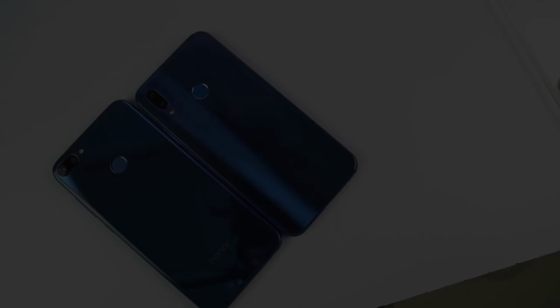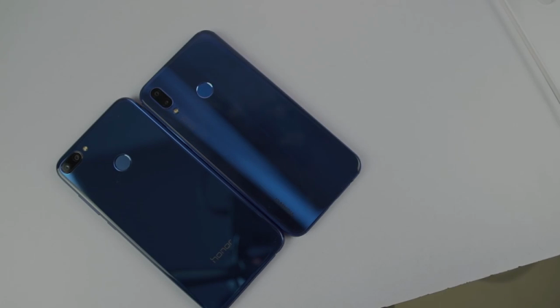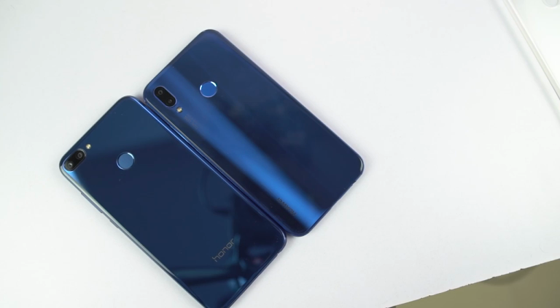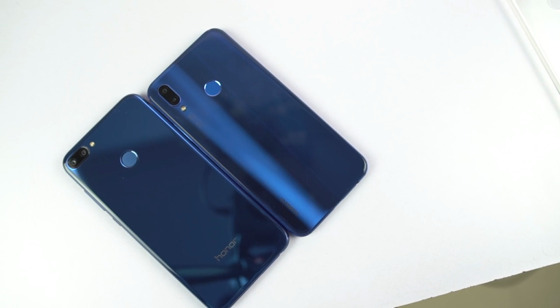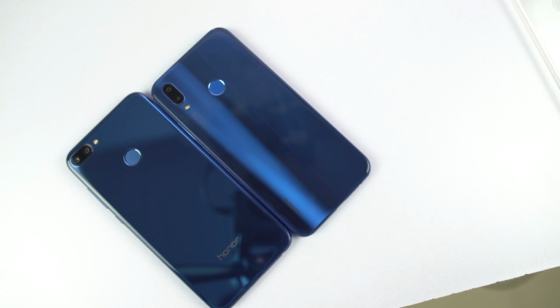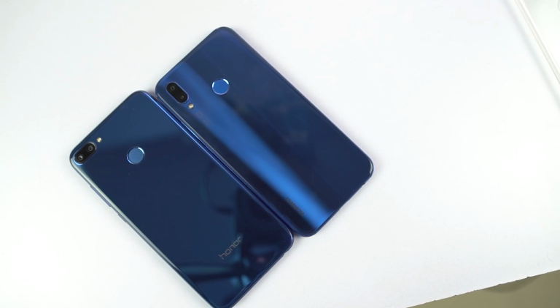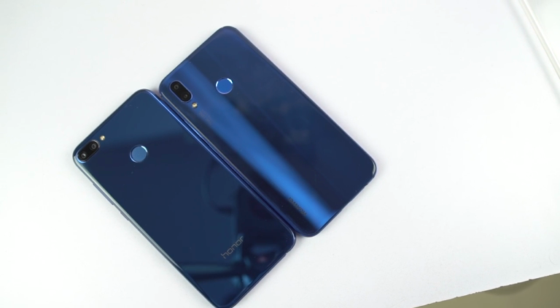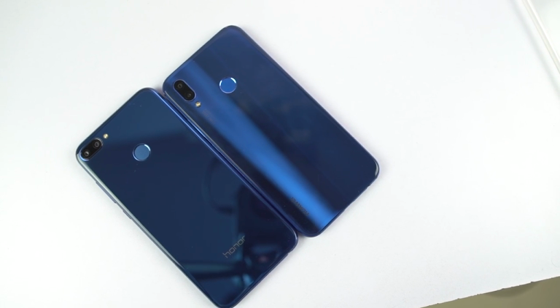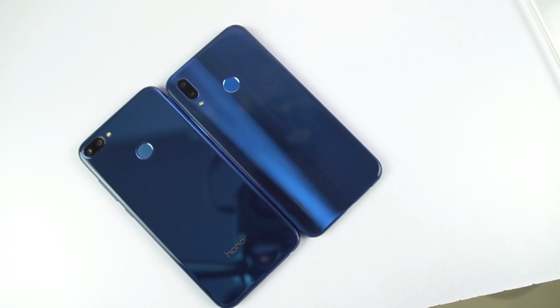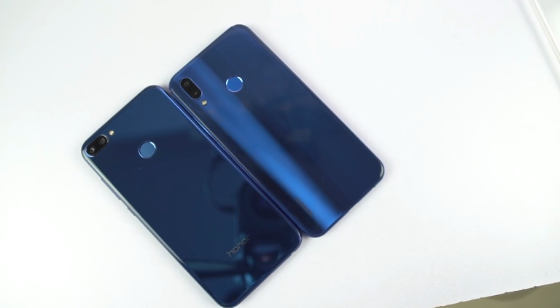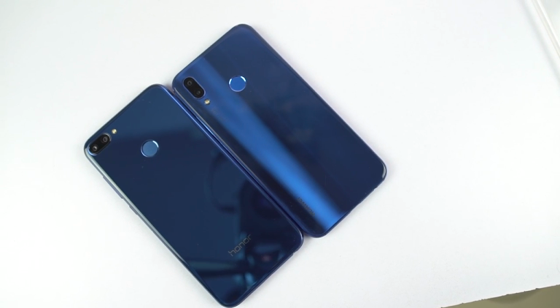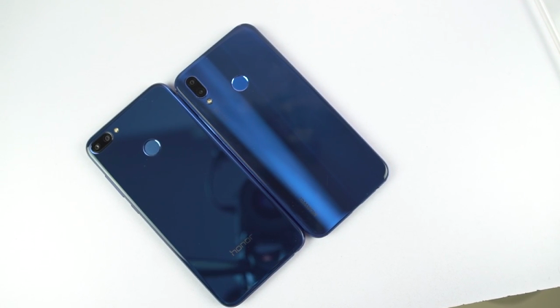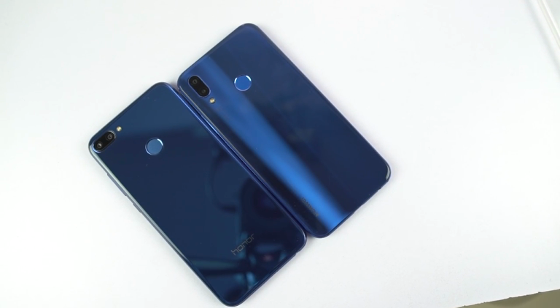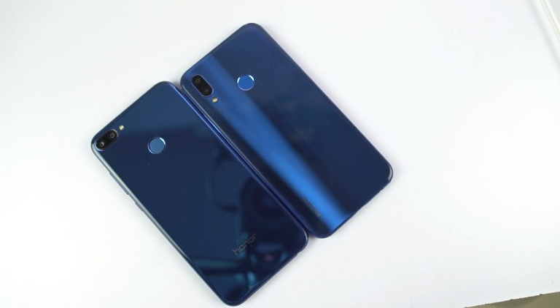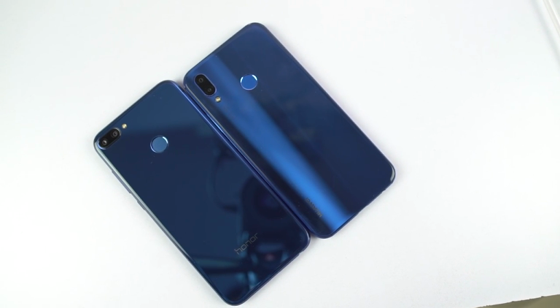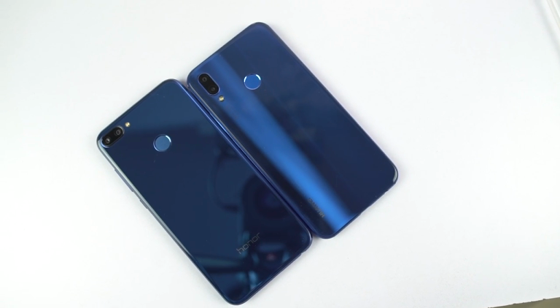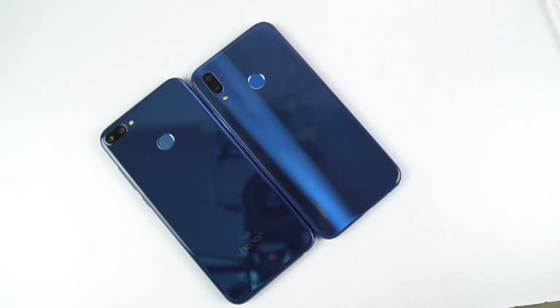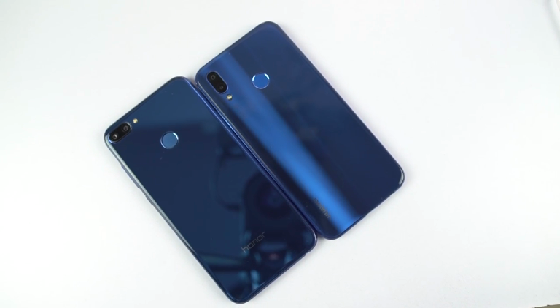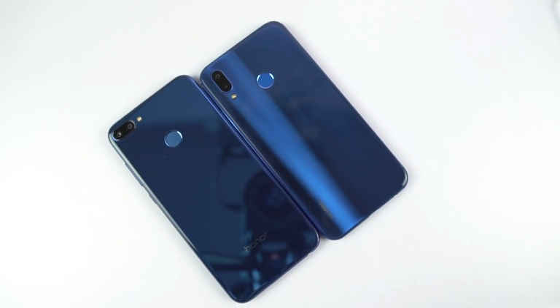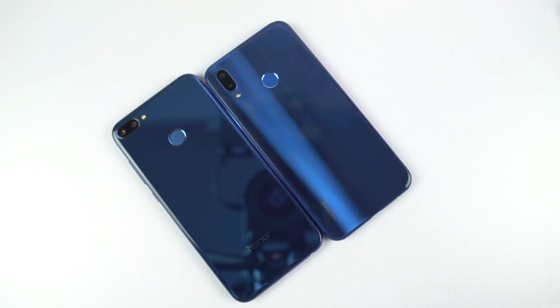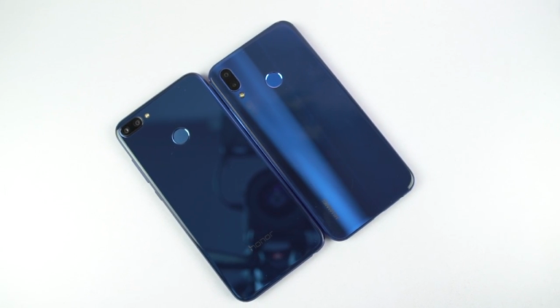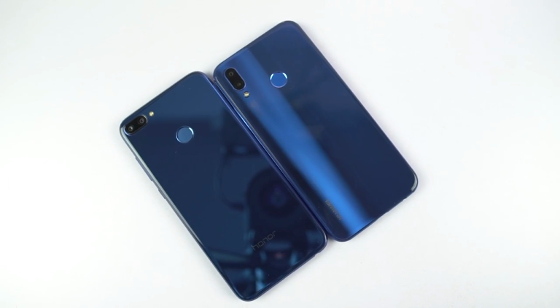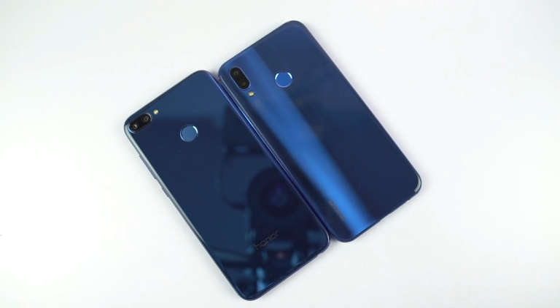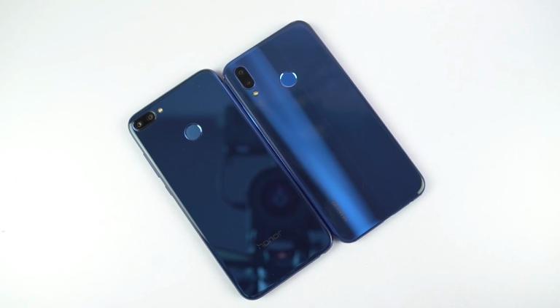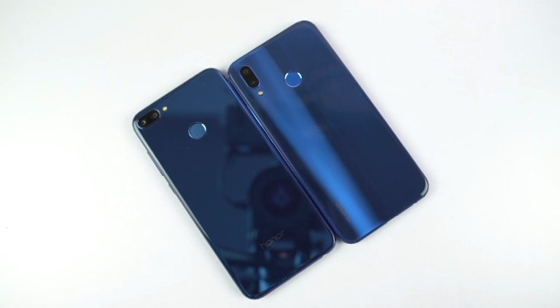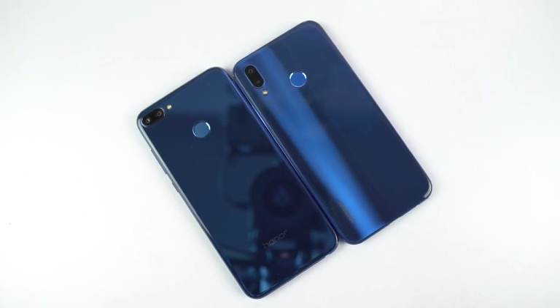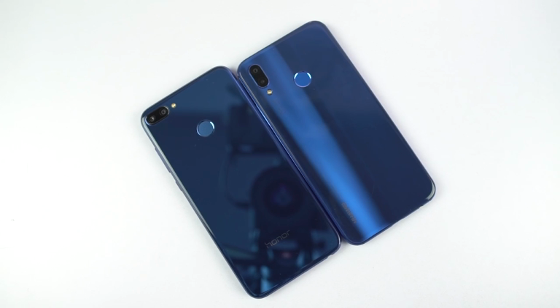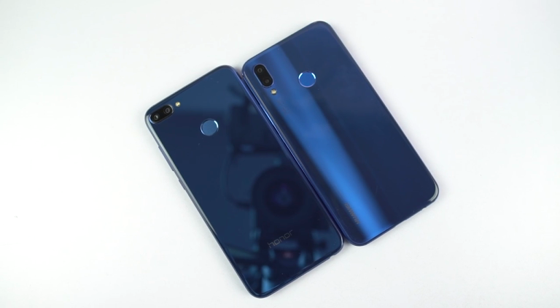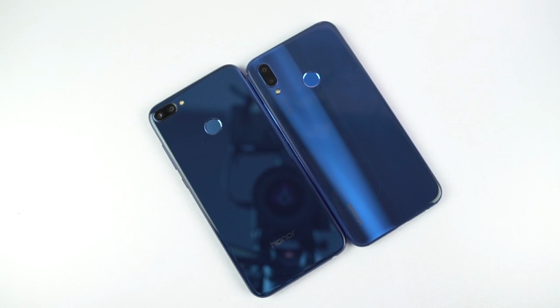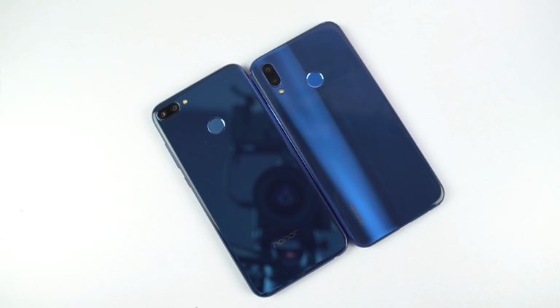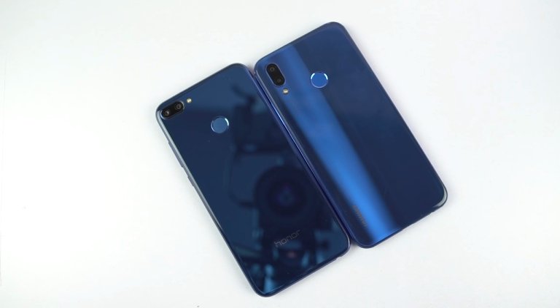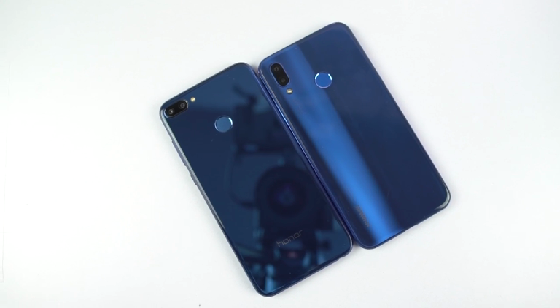Hi there guys, I am Nikhil from ReadyTech and this is the speed test between Honor 9n and Huawei P20 Lite.